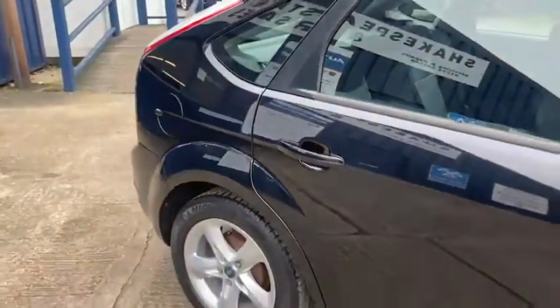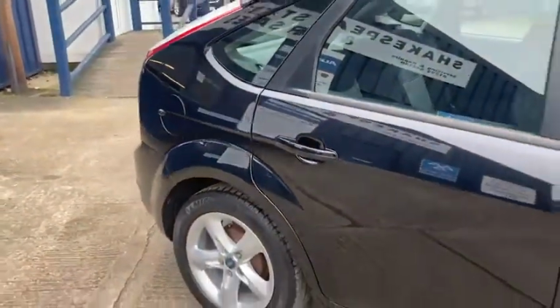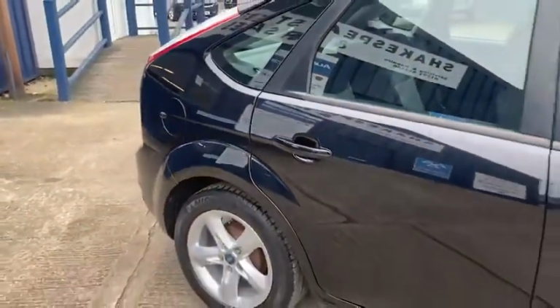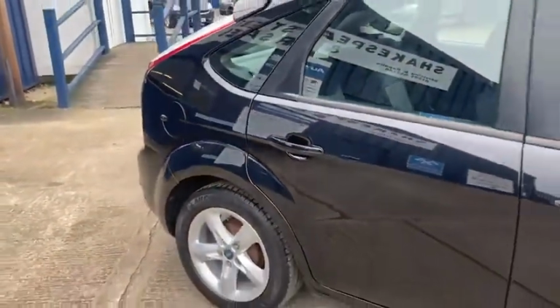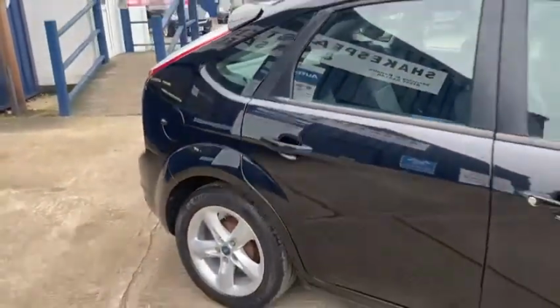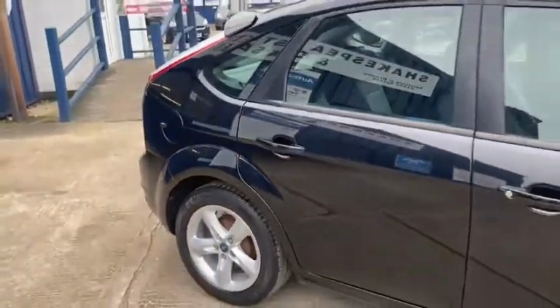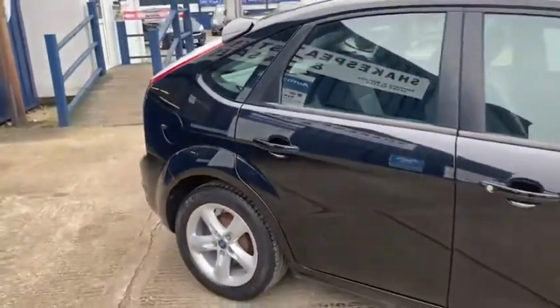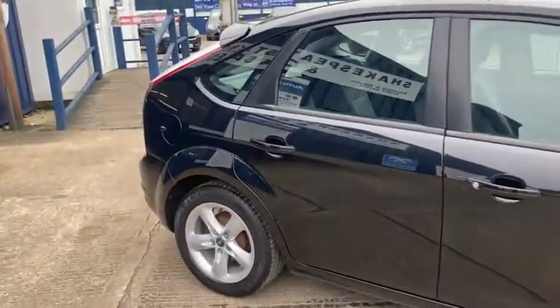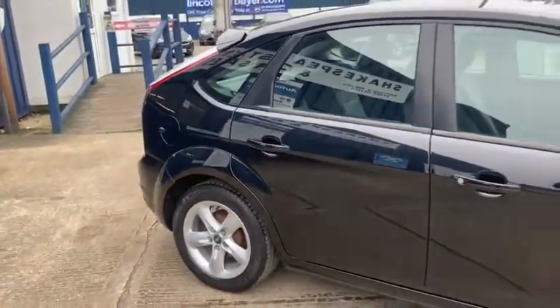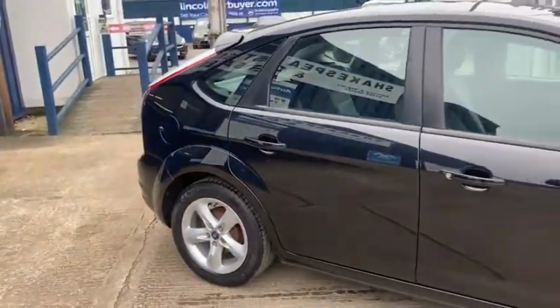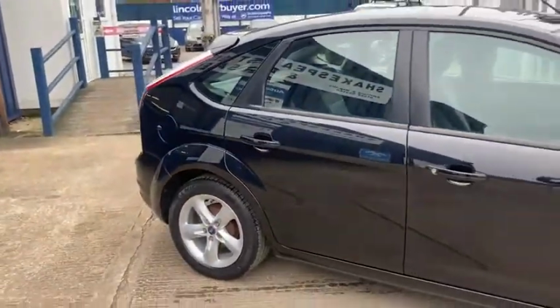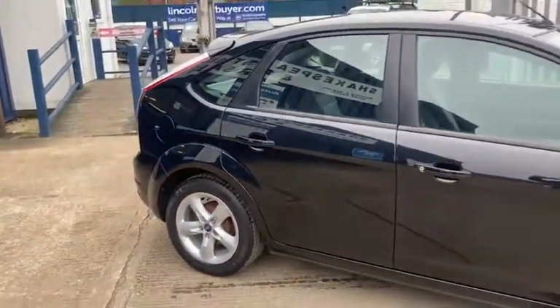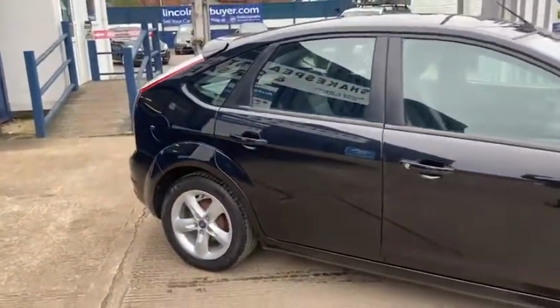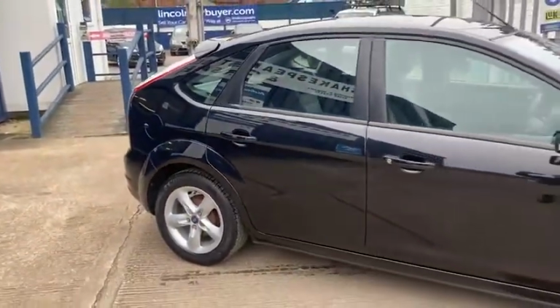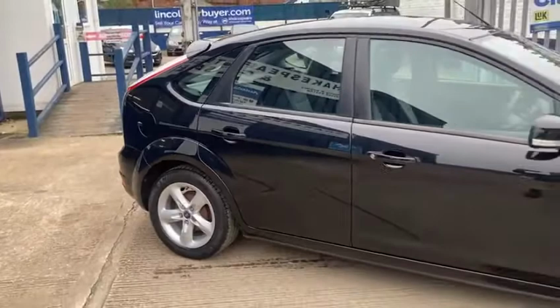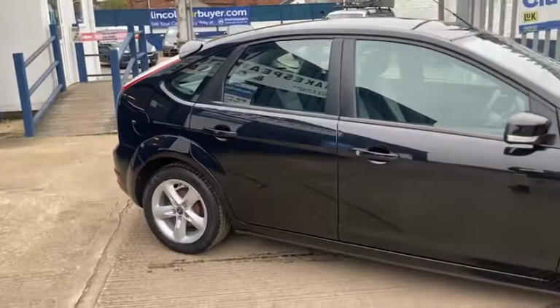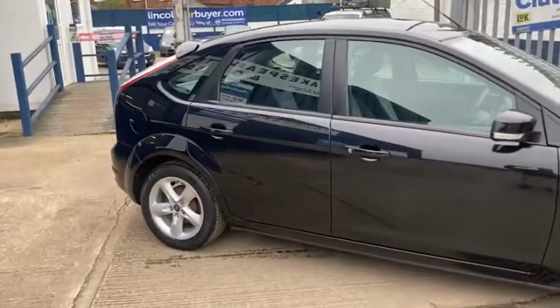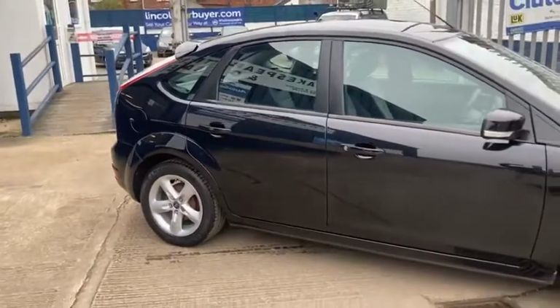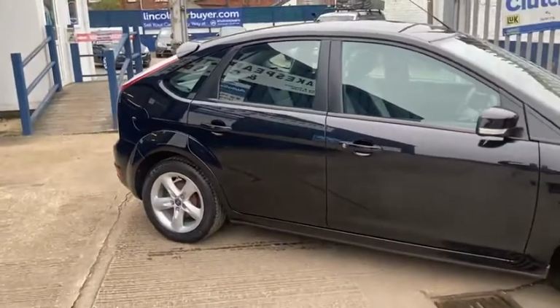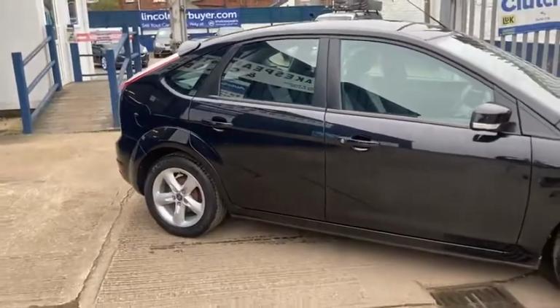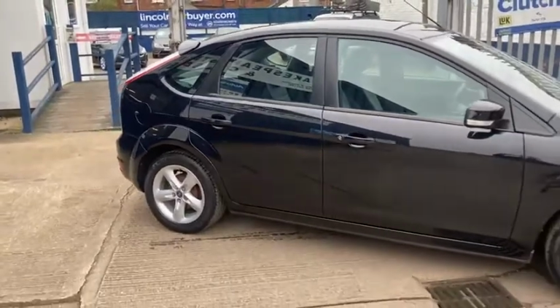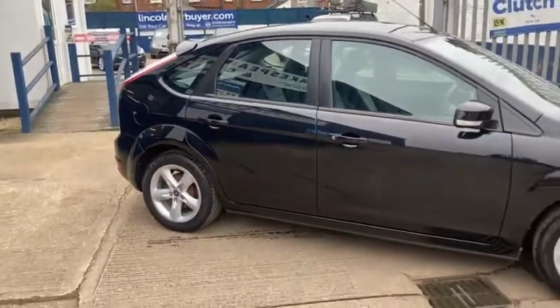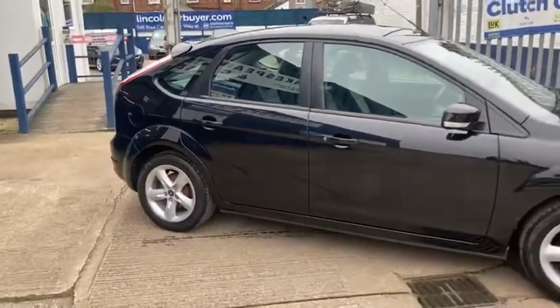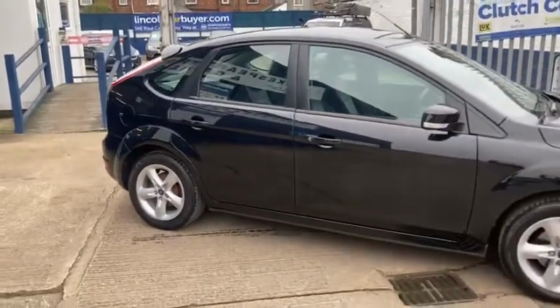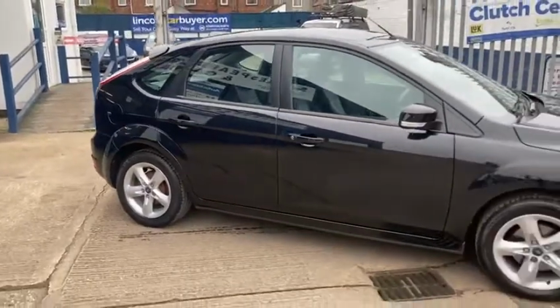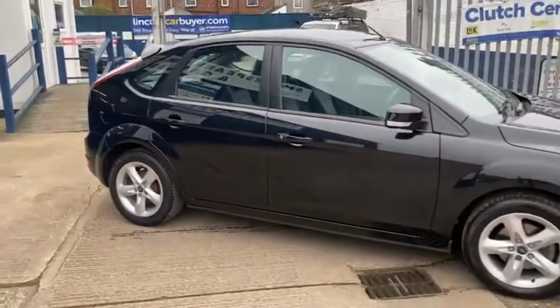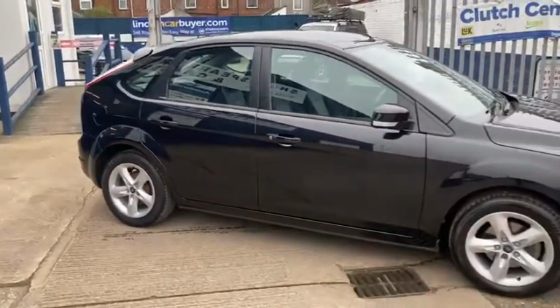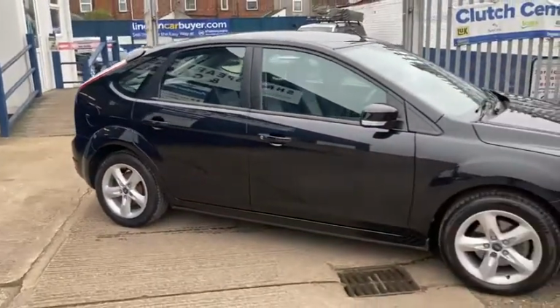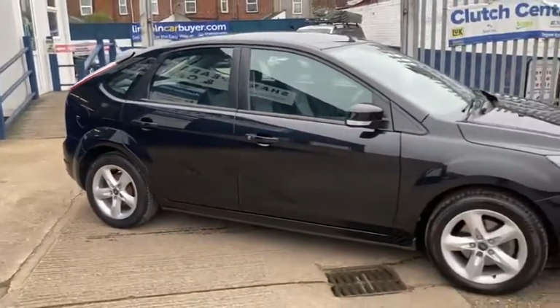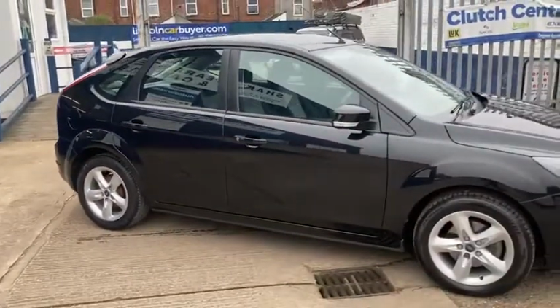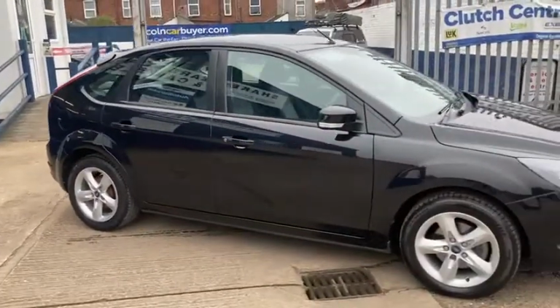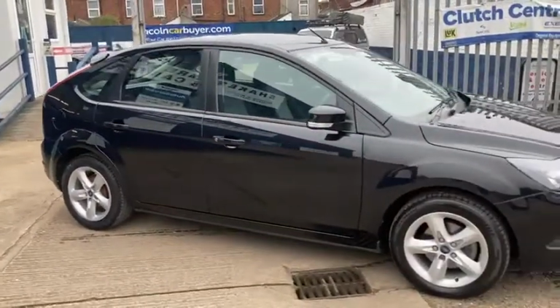It looks really nice in the metallic black. The paintwork is really good on this vehicle as well.